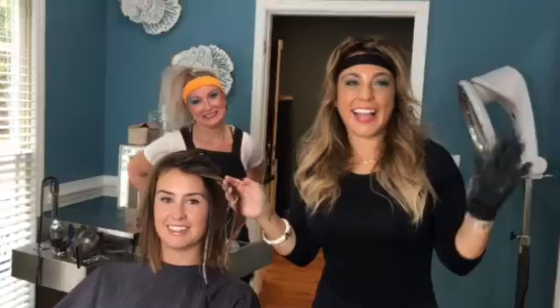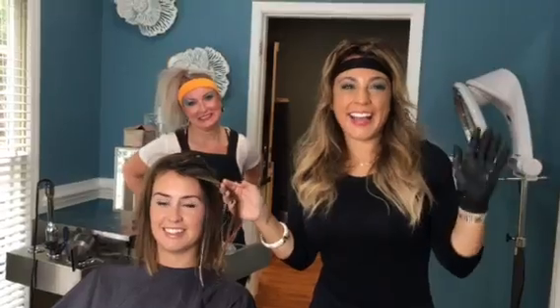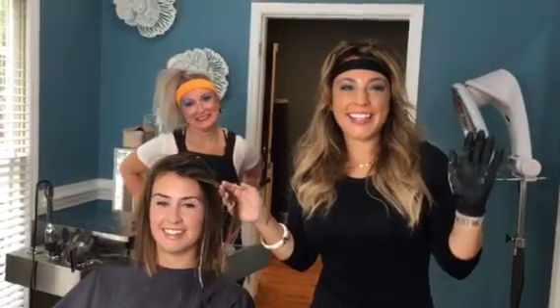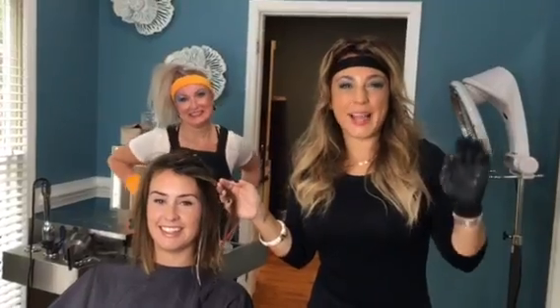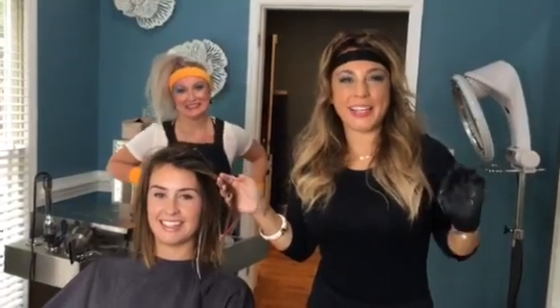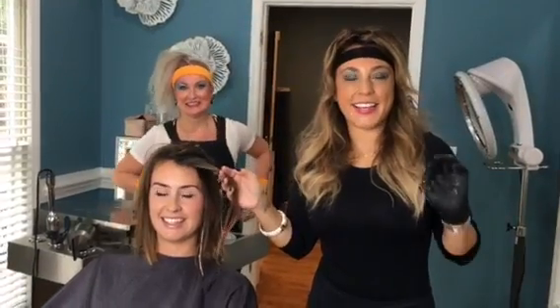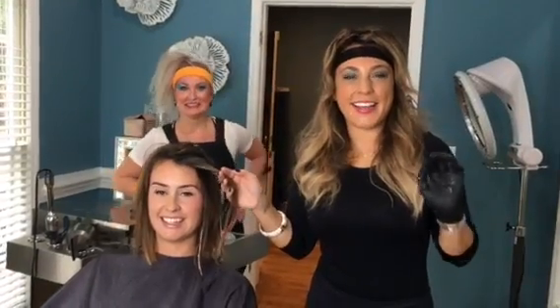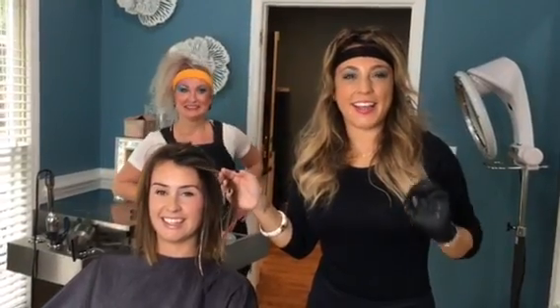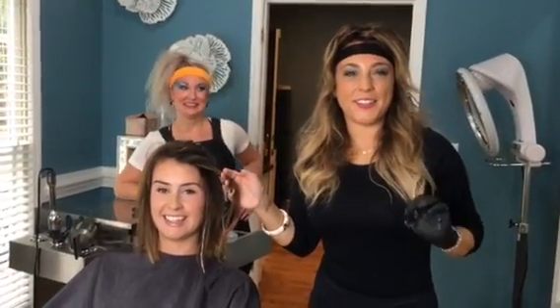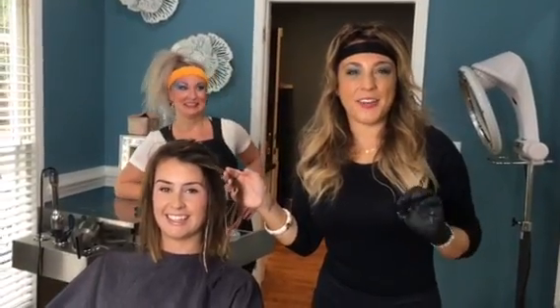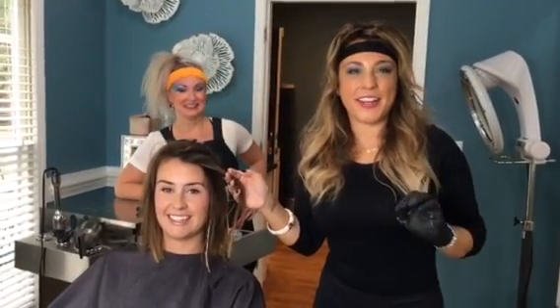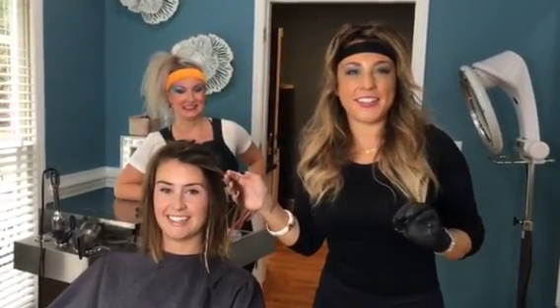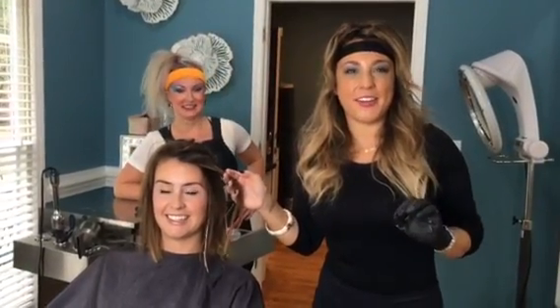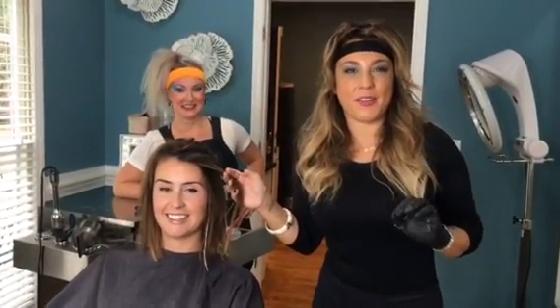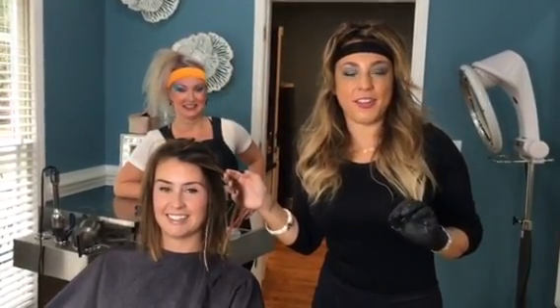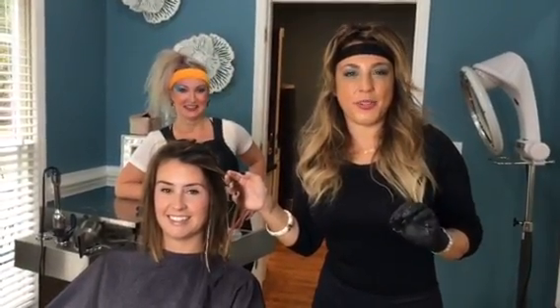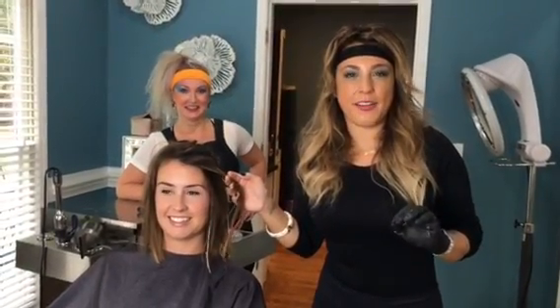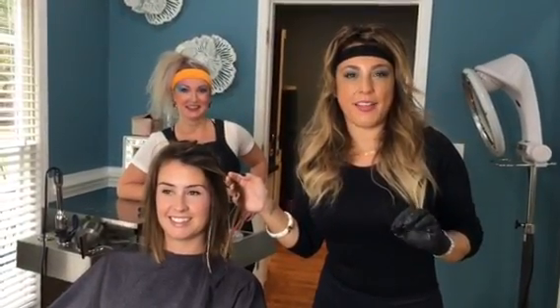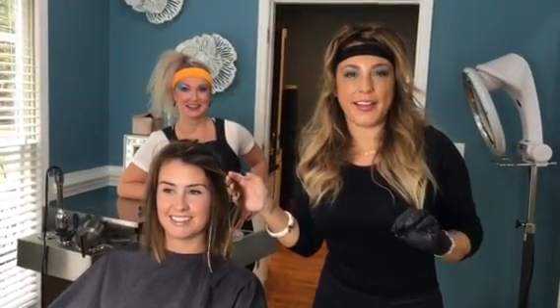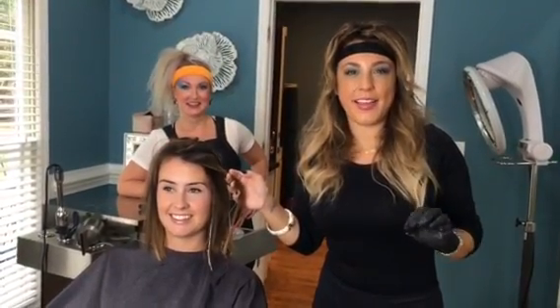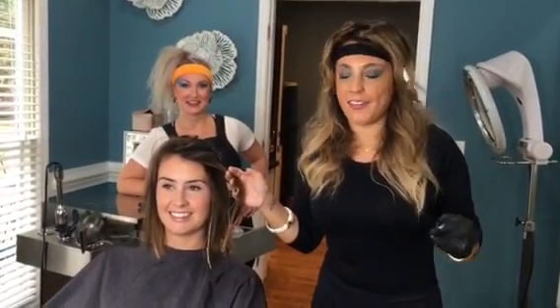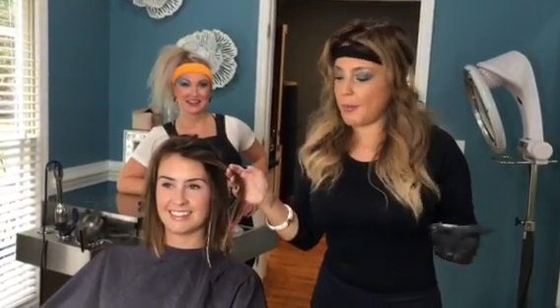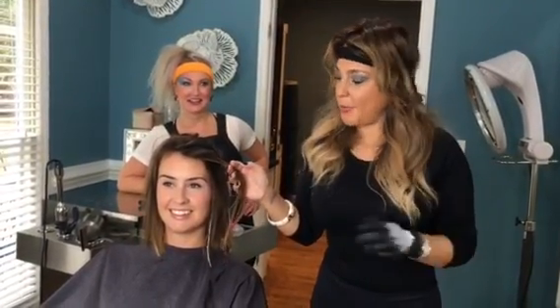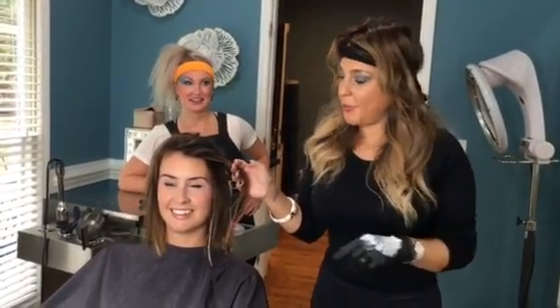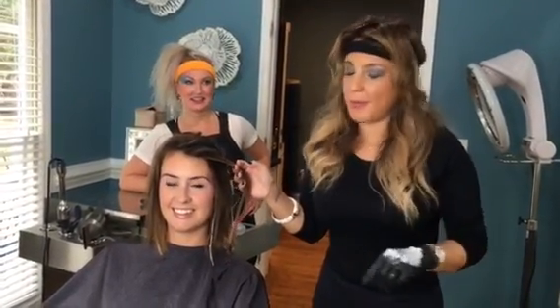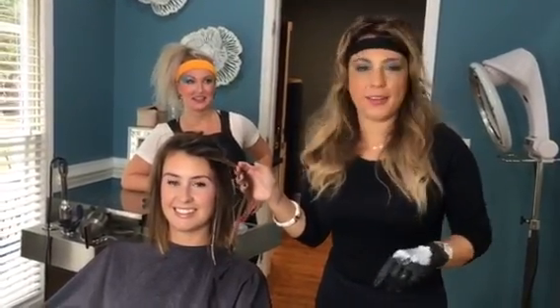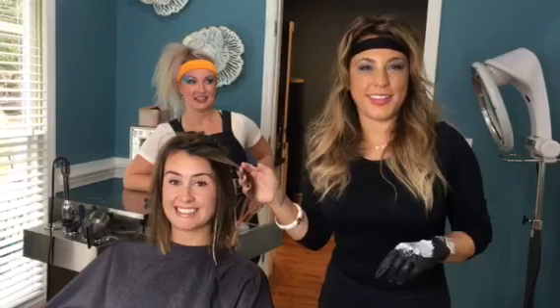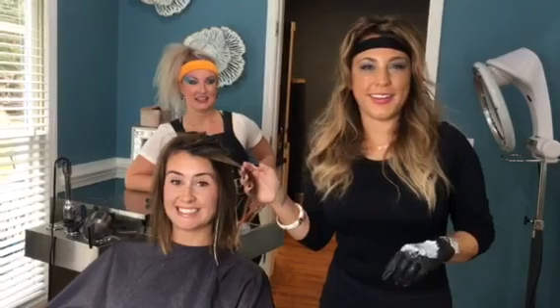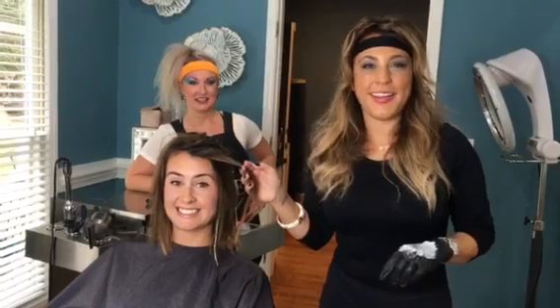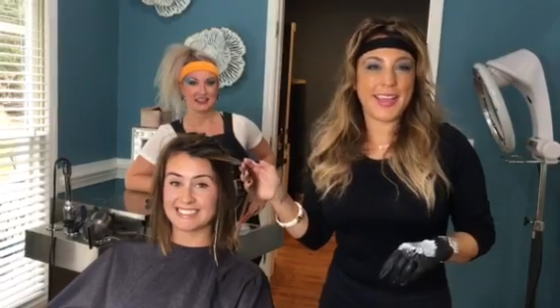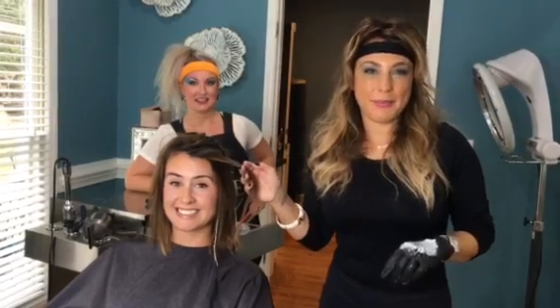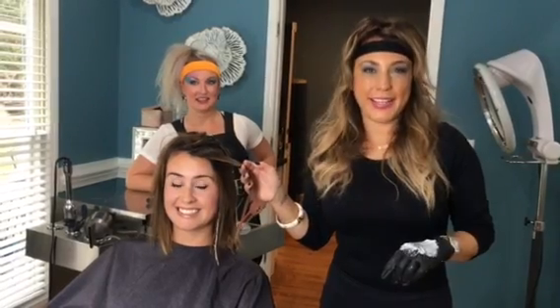Hi guys, I'm Lita. I own Tone Hair Salon in Raleigh, North Carolina, and I've got my beautiful model here, Emily.